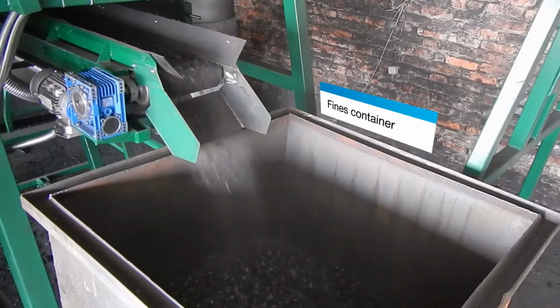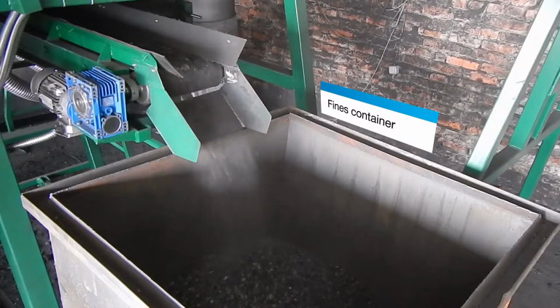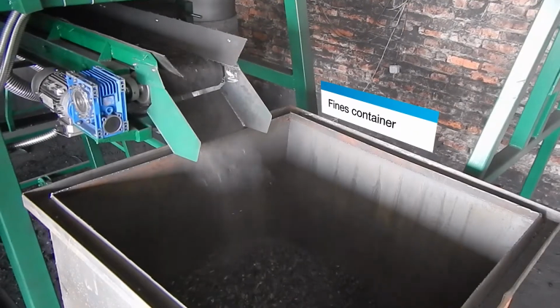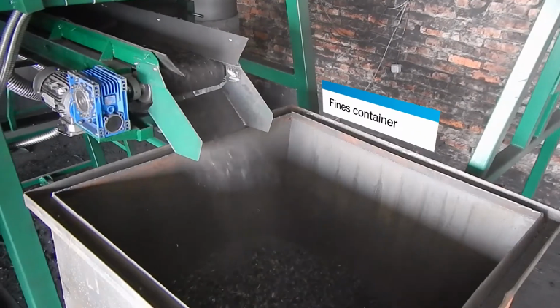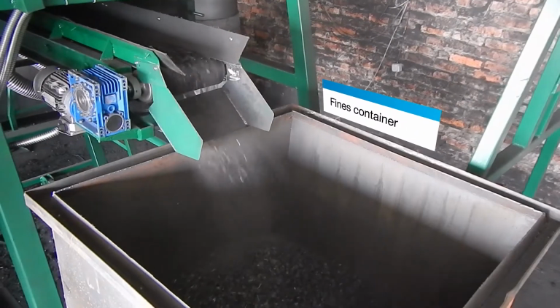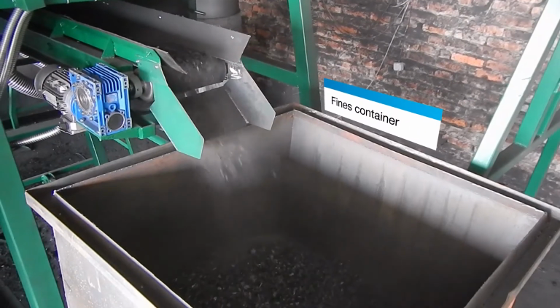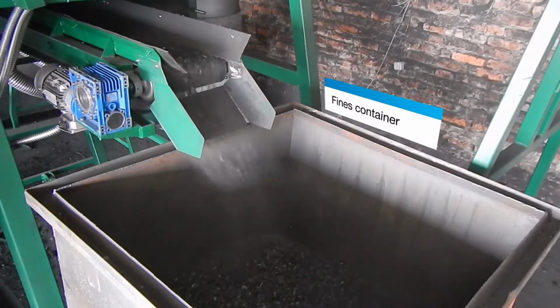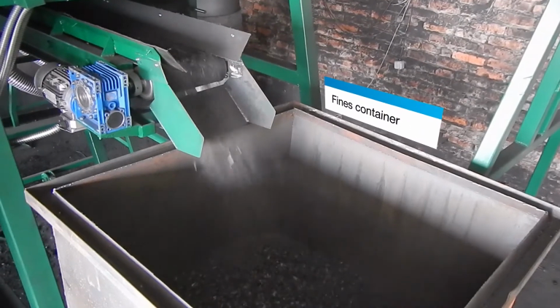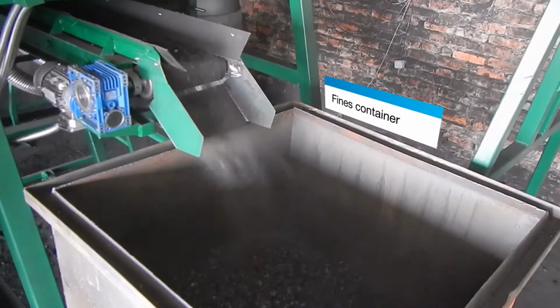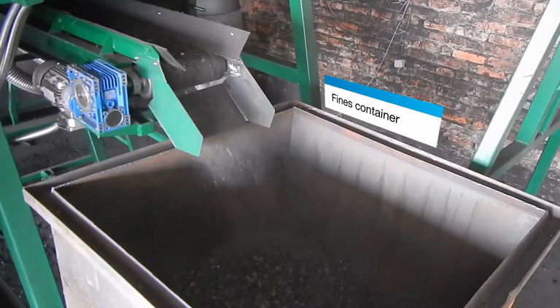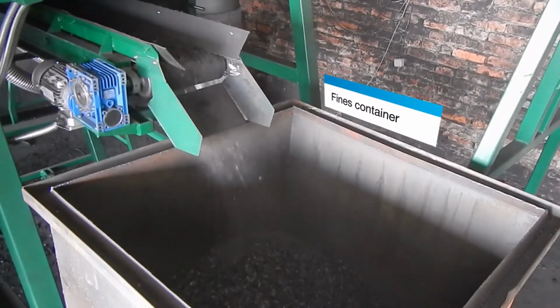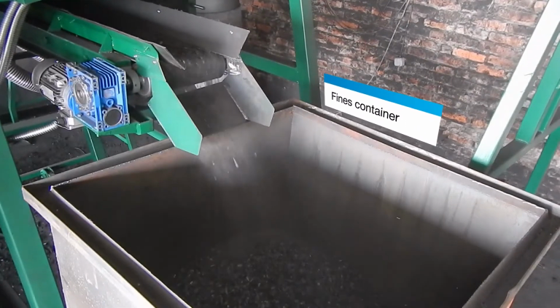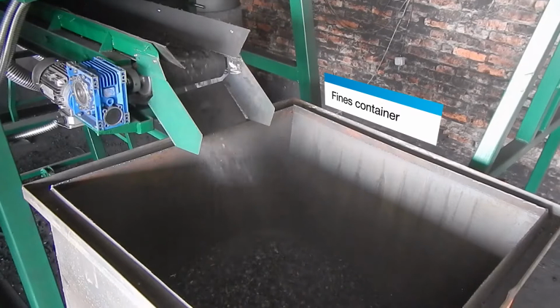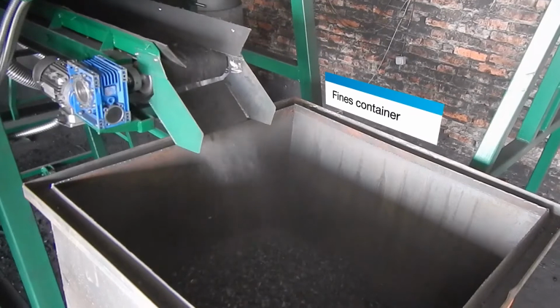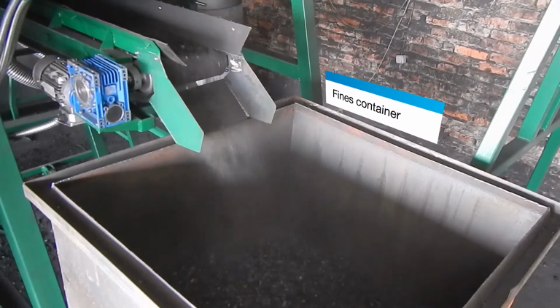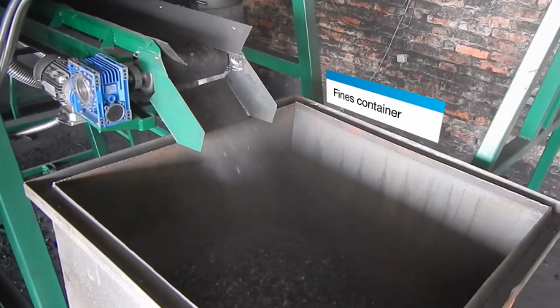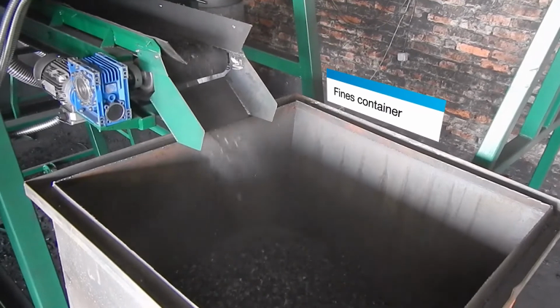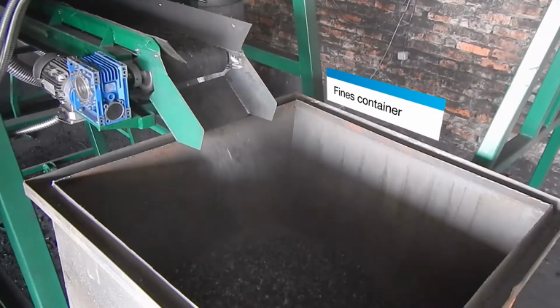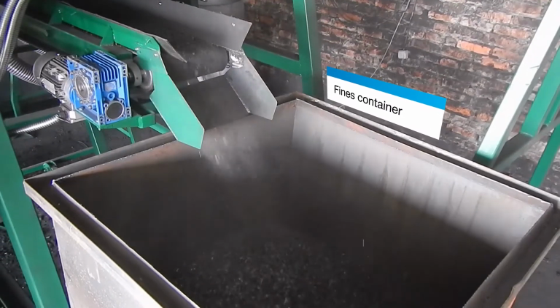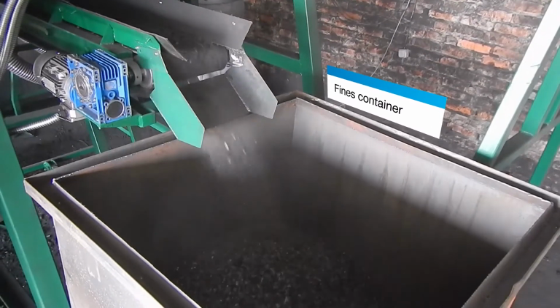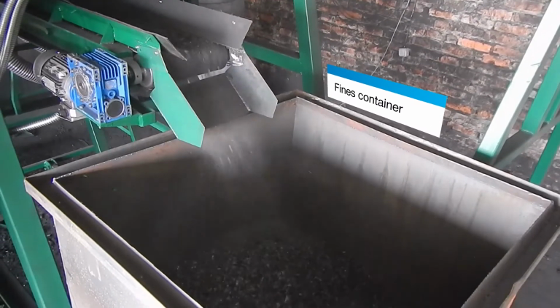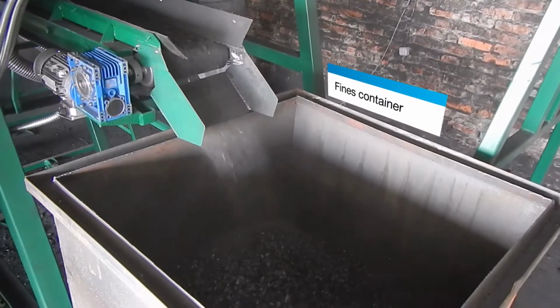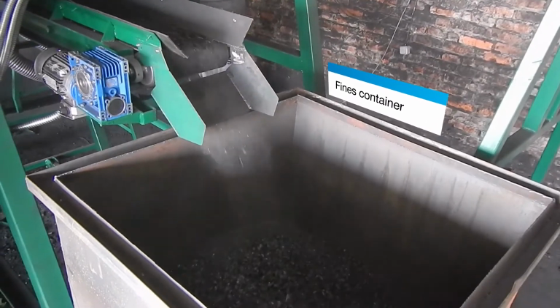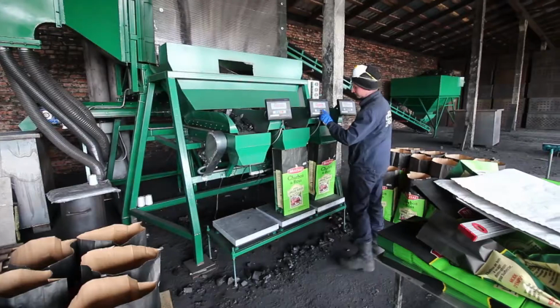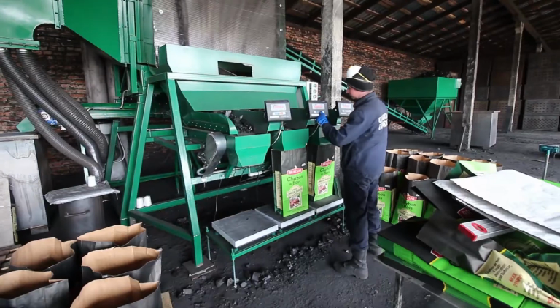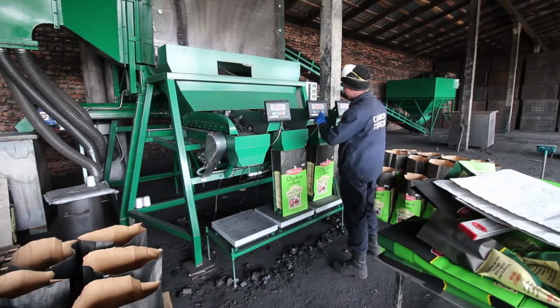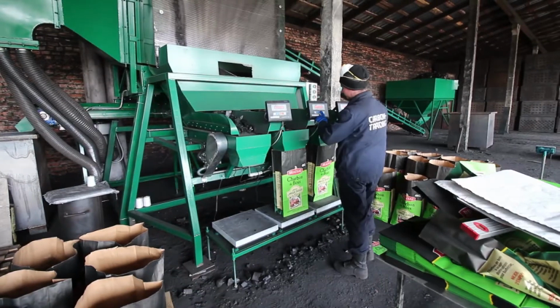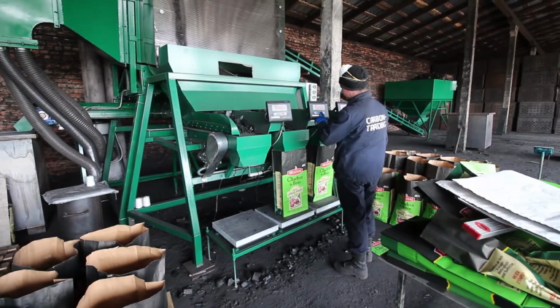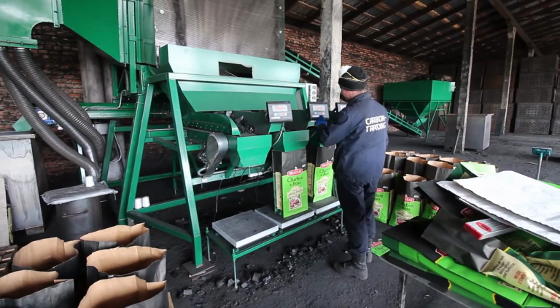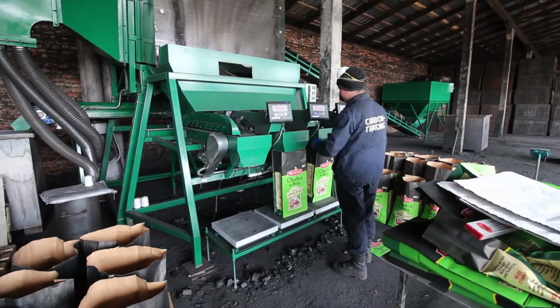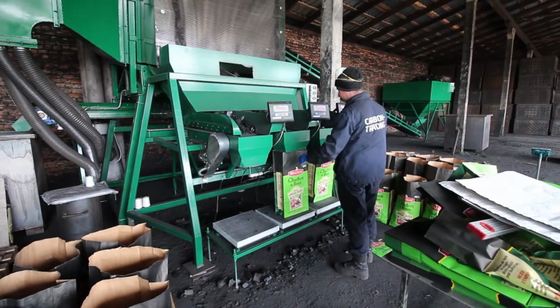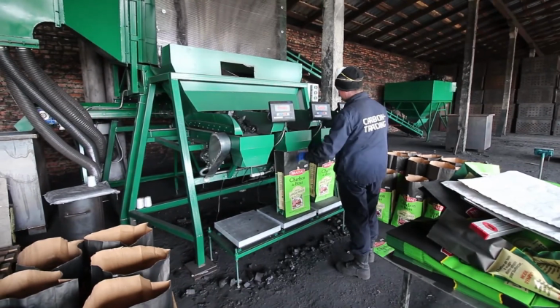The unit is completed with two pairs of such containers. Larger coal is delivered to a storage hopper.